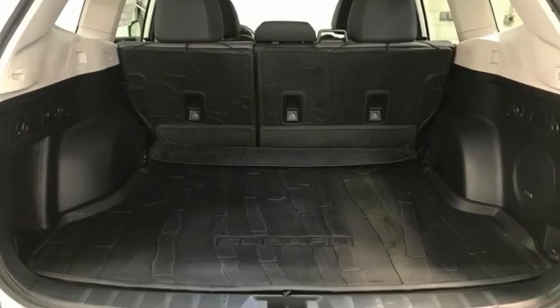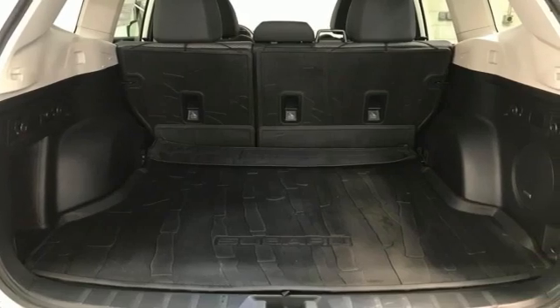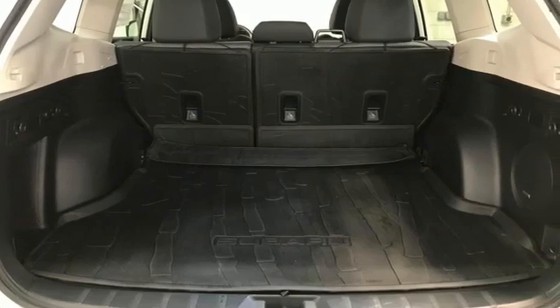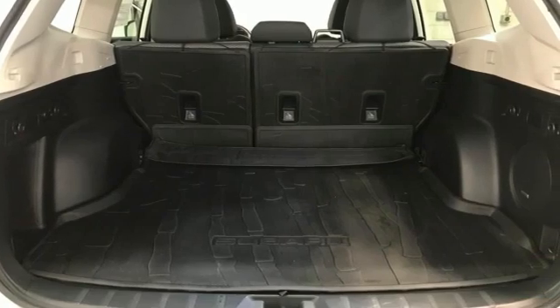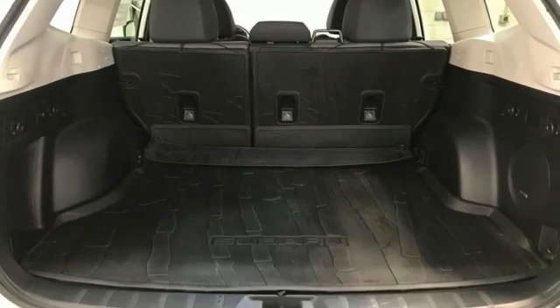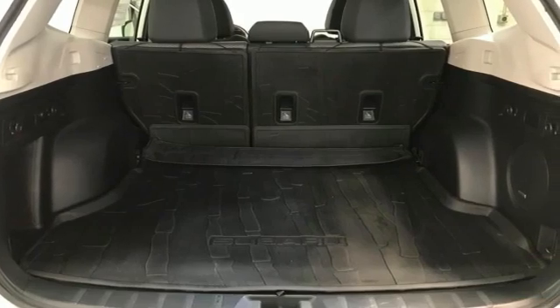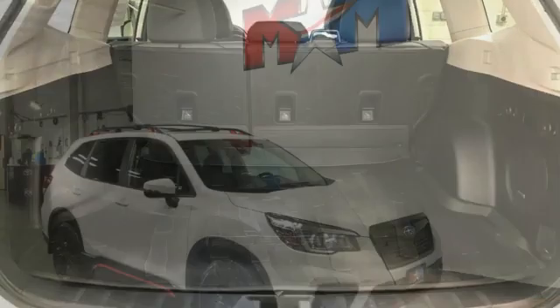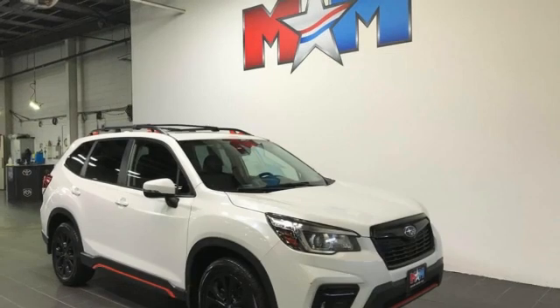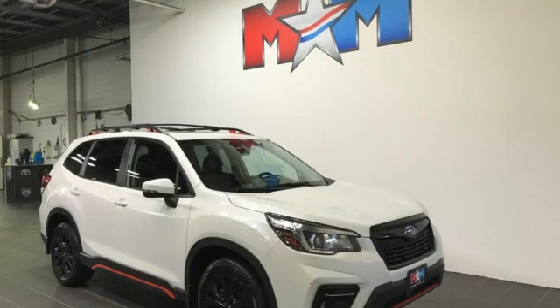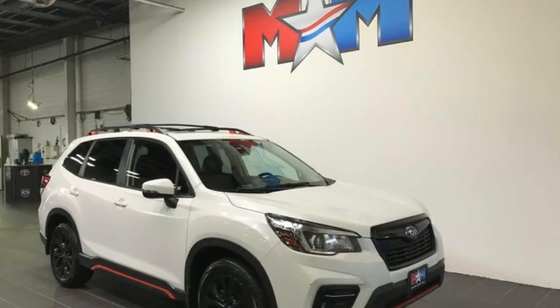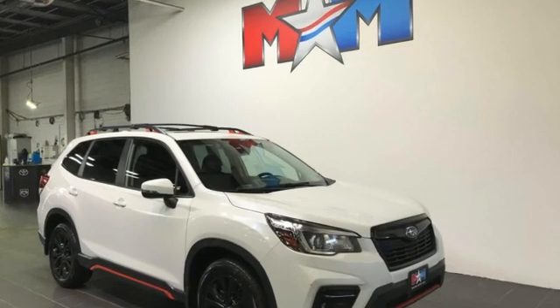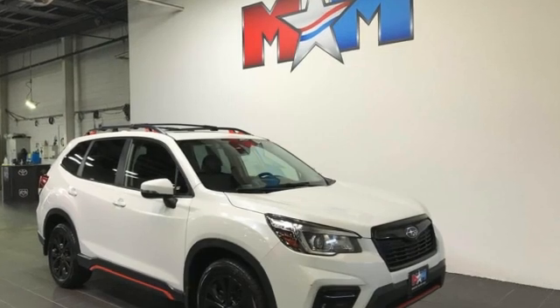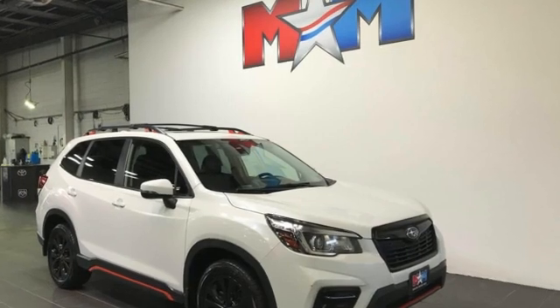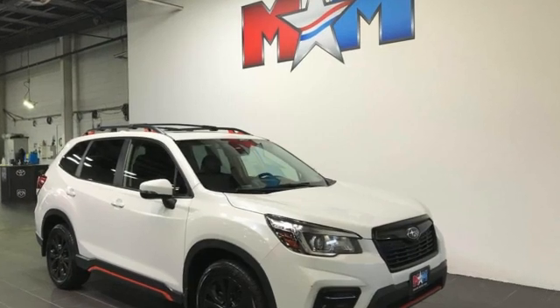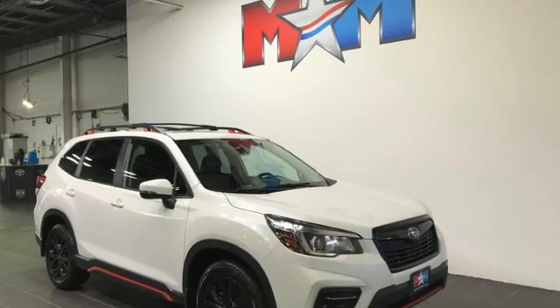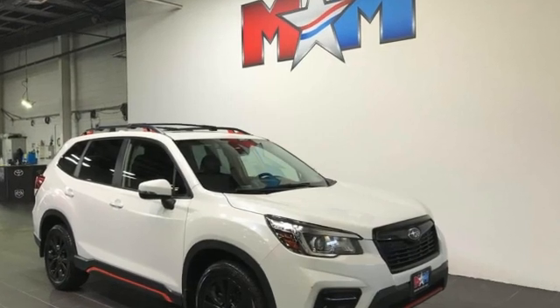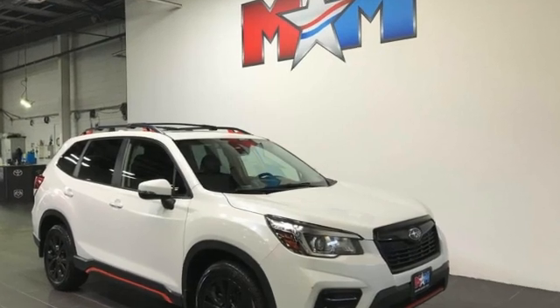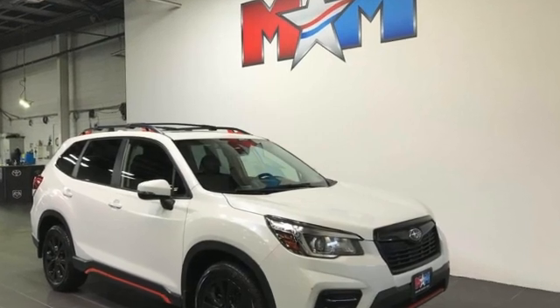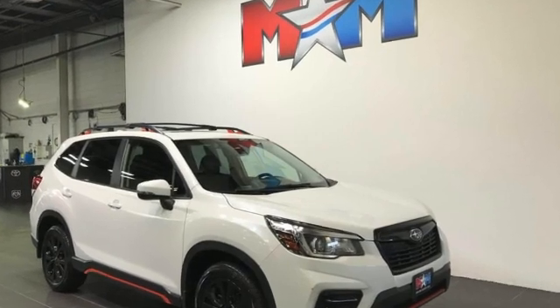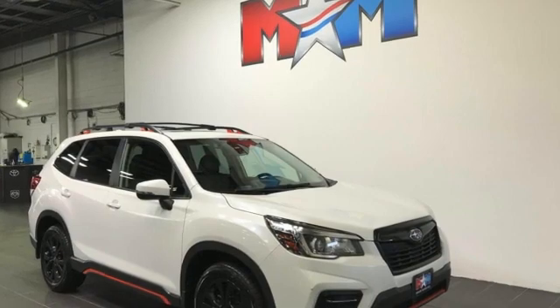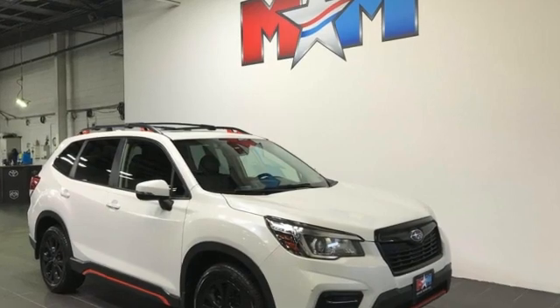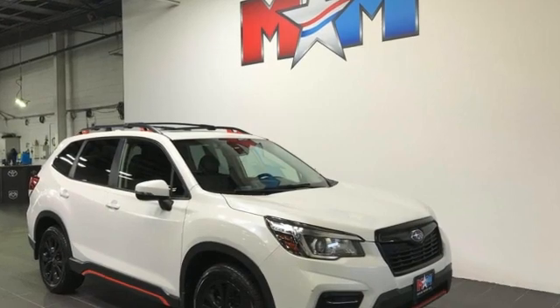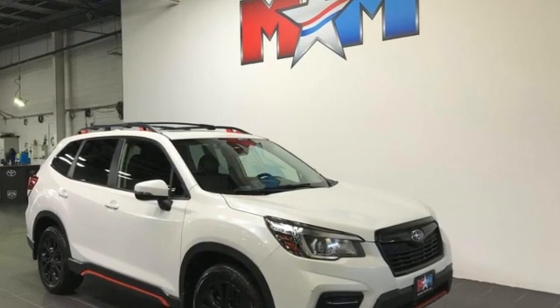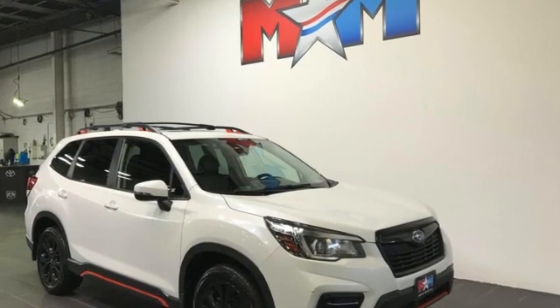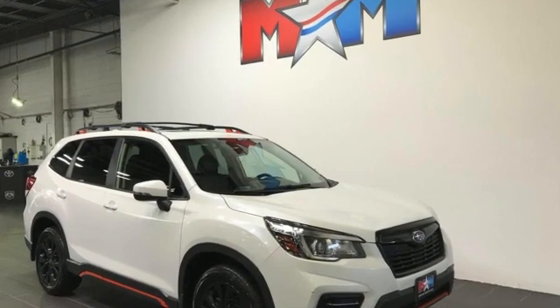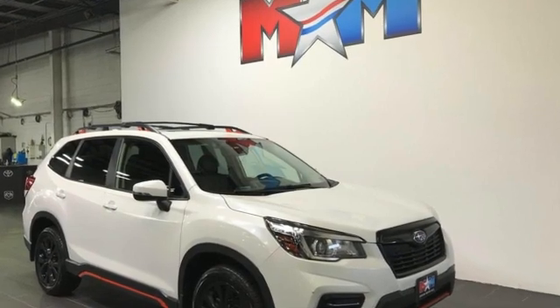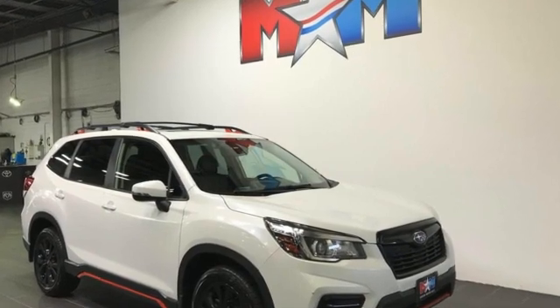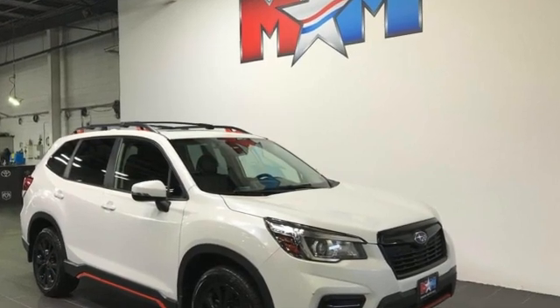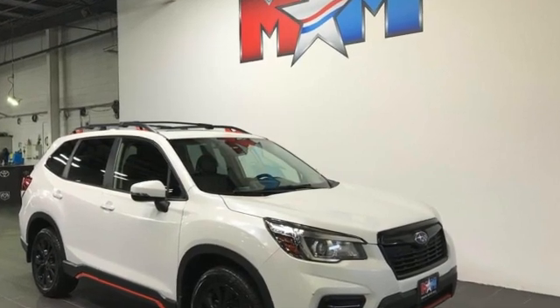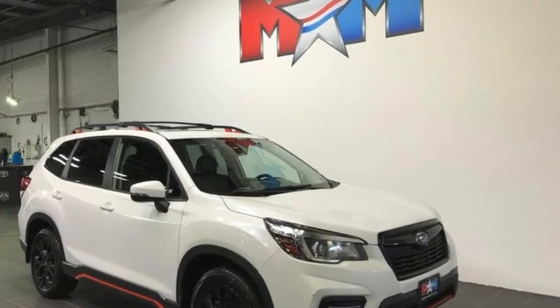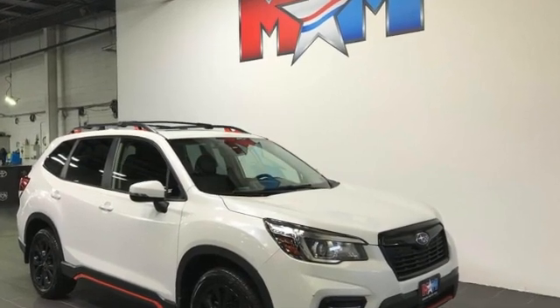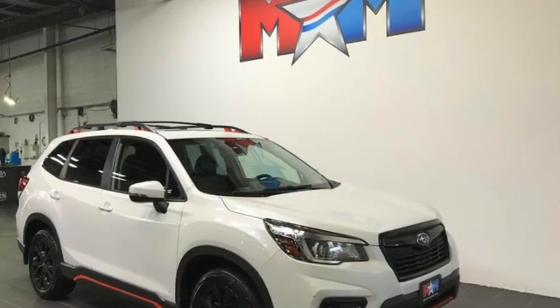Durable, reliable, Subaru. You'll never know until you try. Test drive it today.